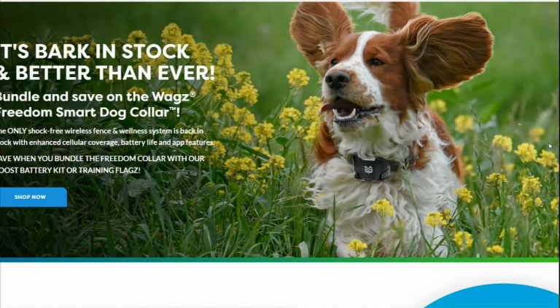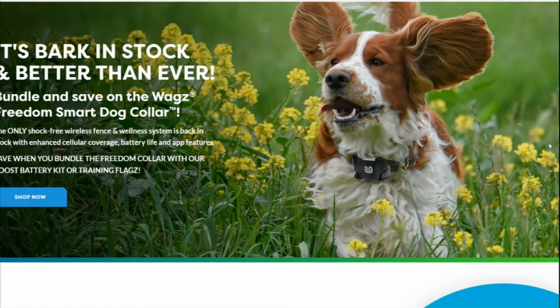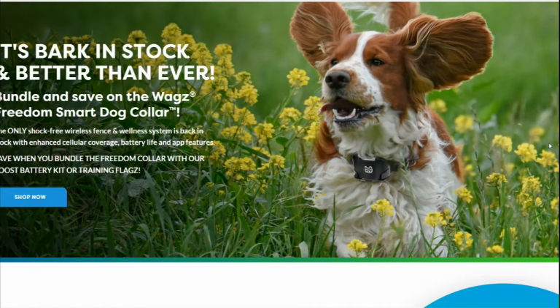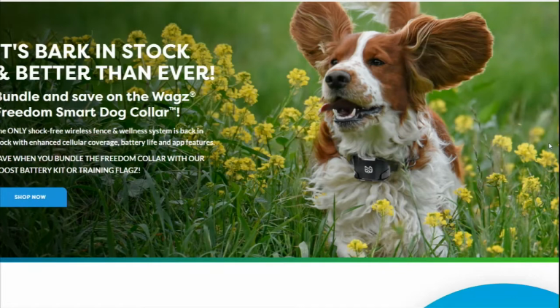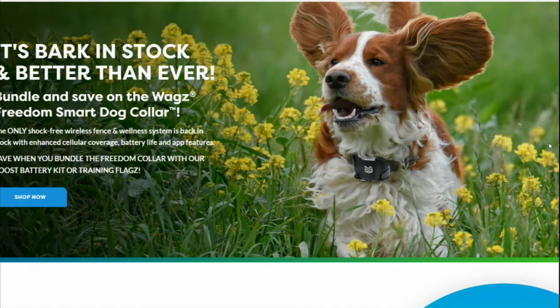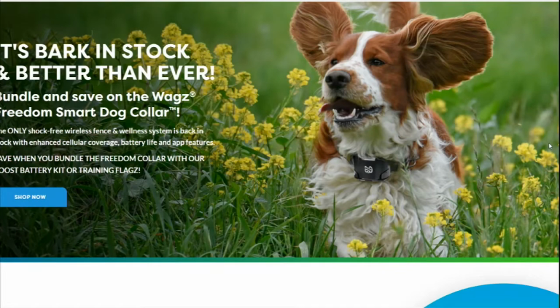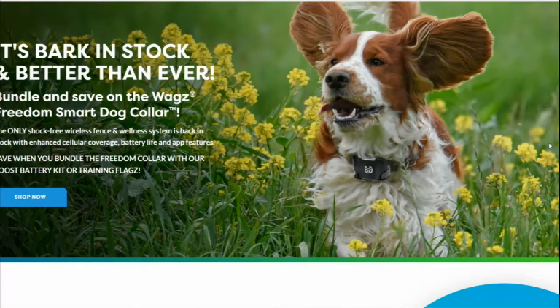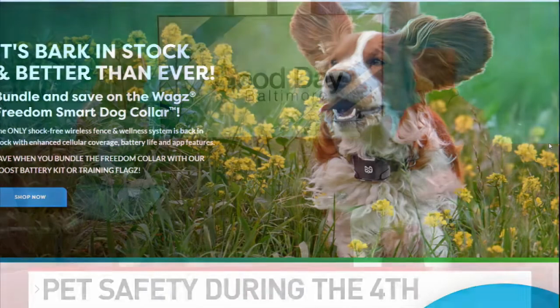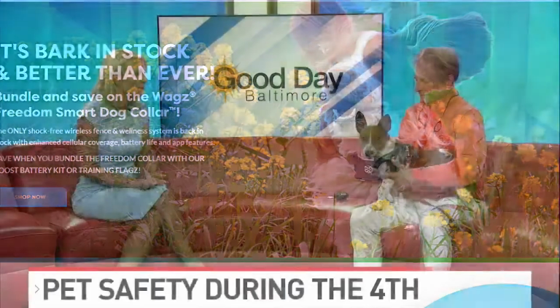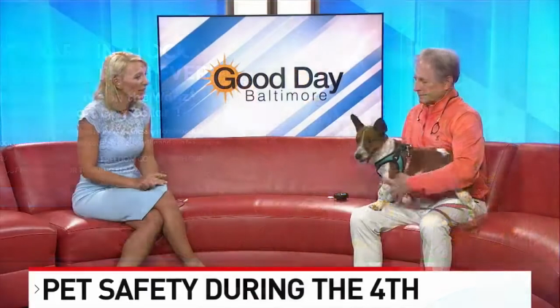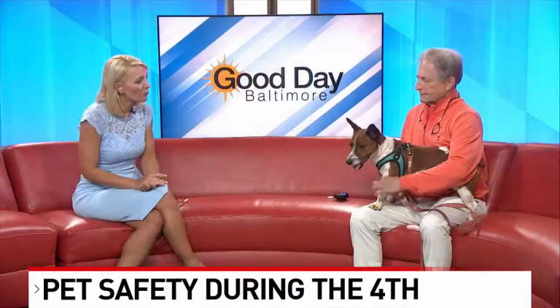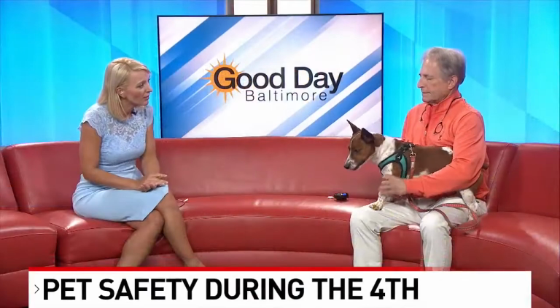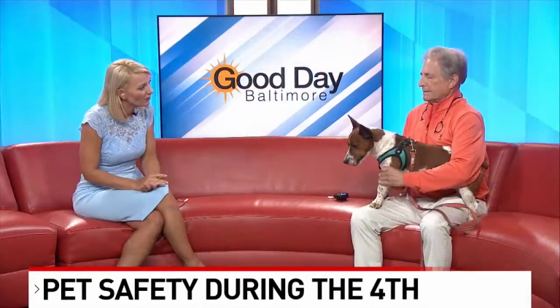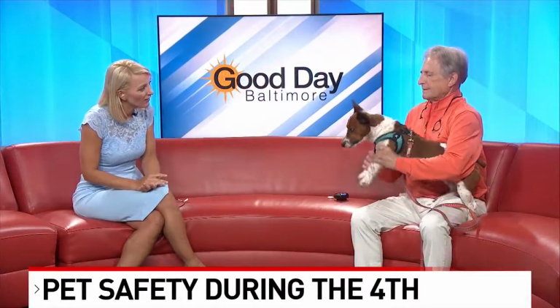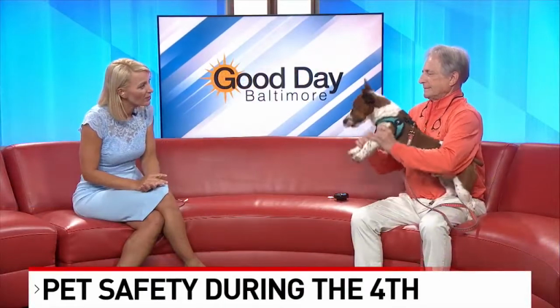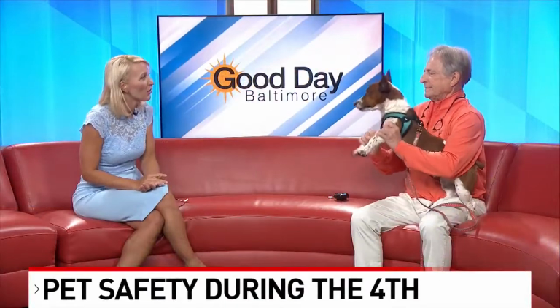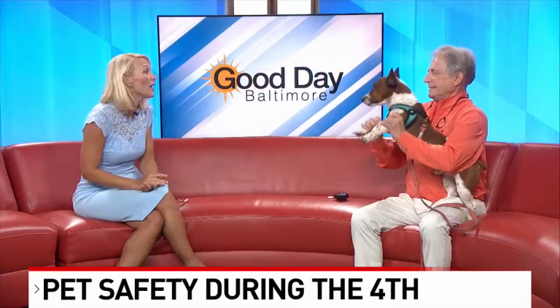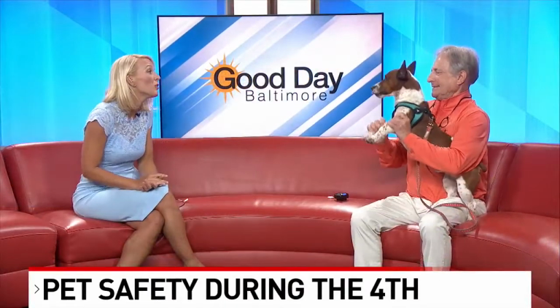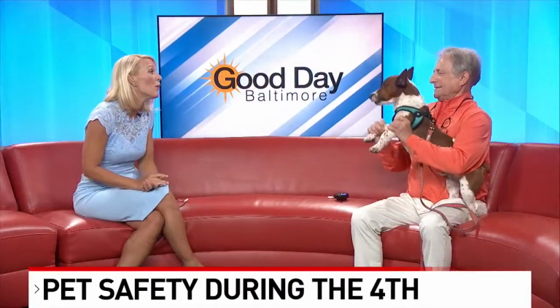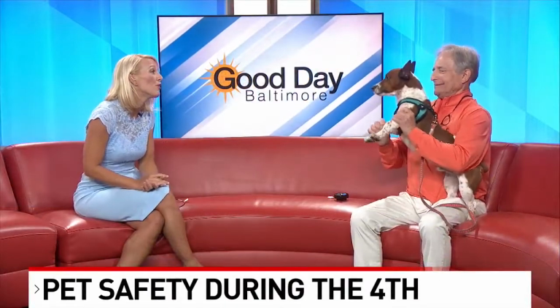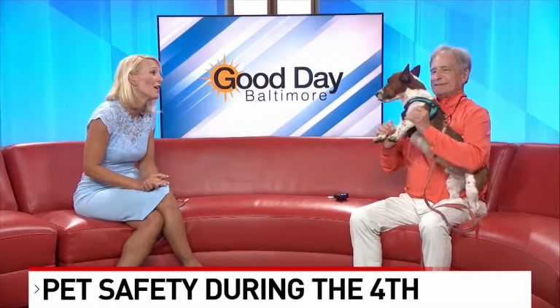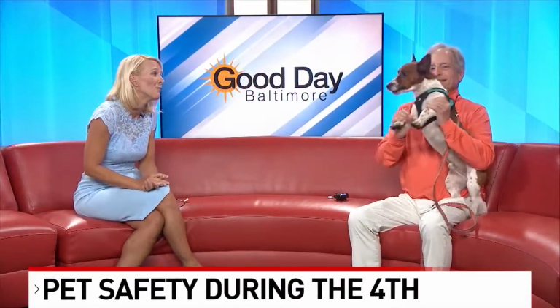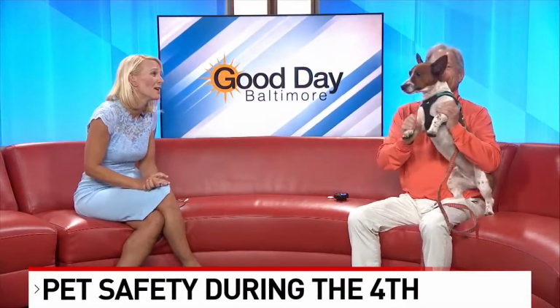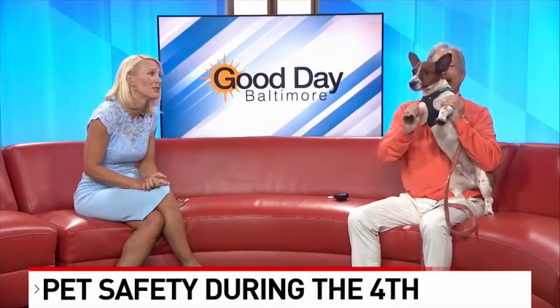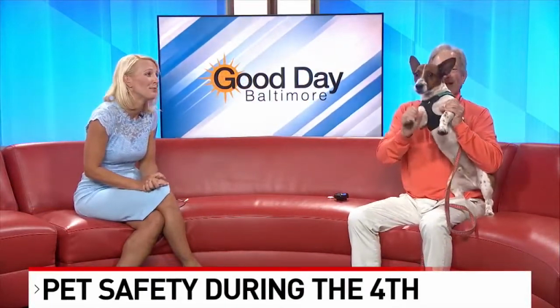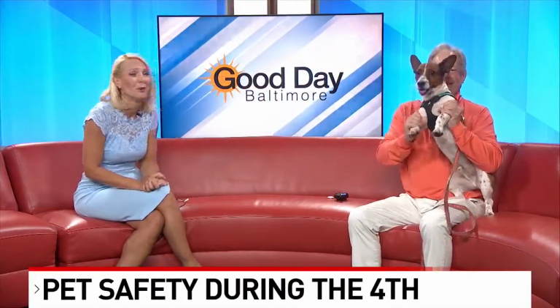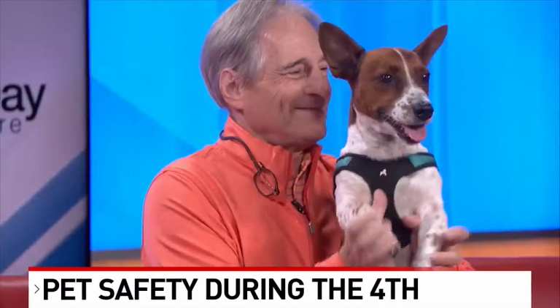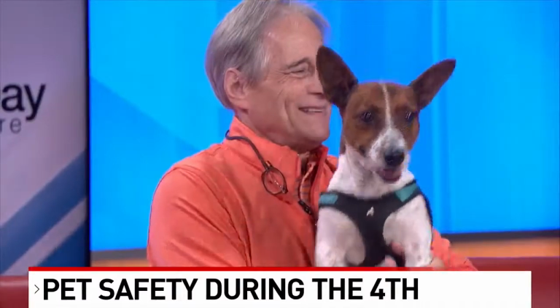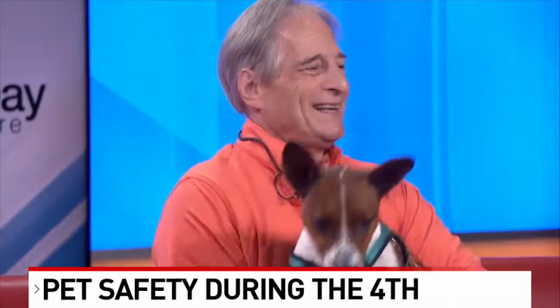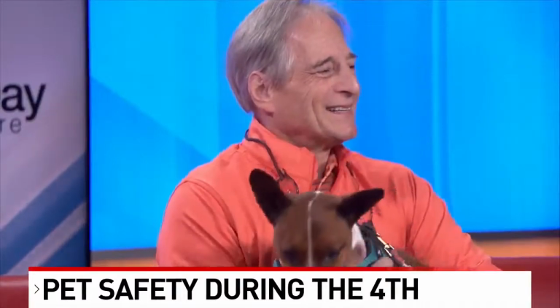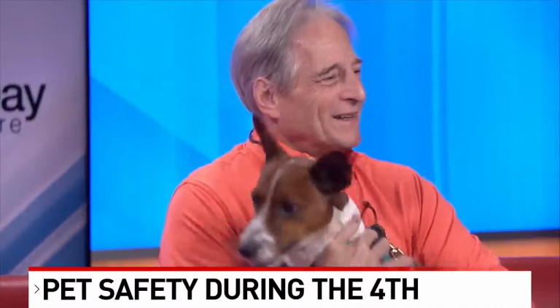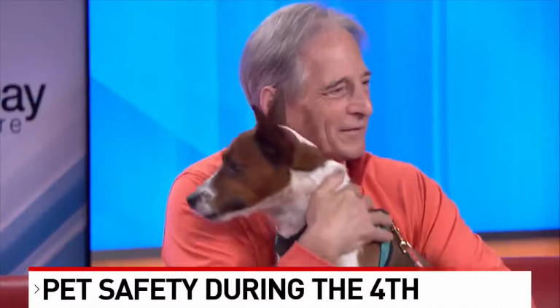Dr. Hammond, we appreciate you coming in and bringing Felix too. Thank you both very much. Good boy, Felix — he's a lover.